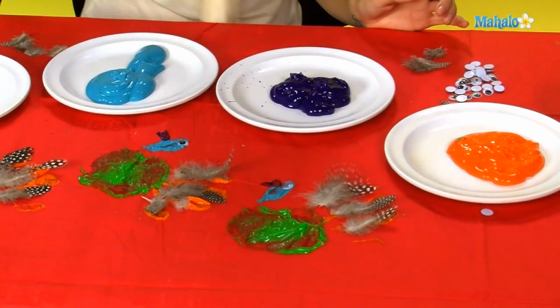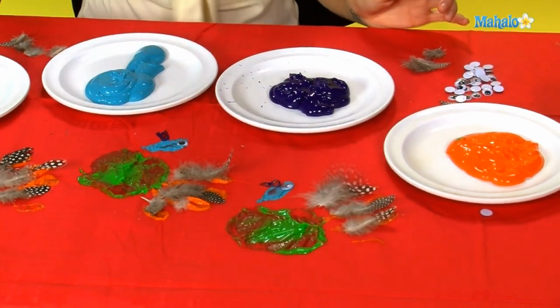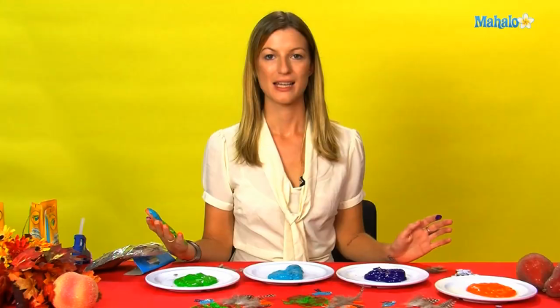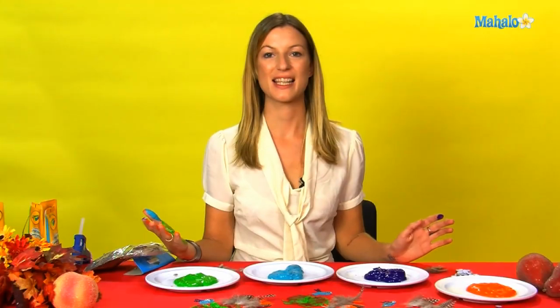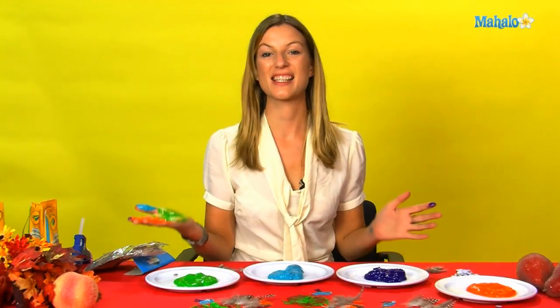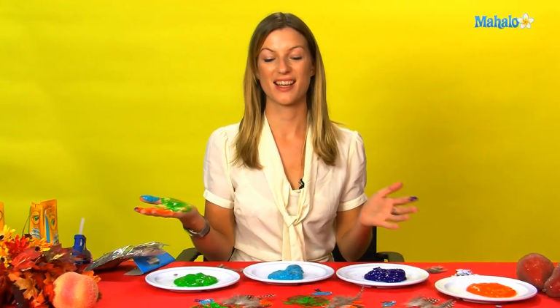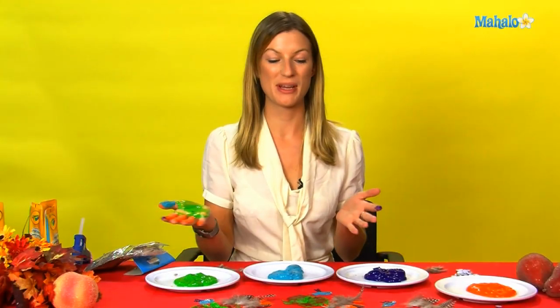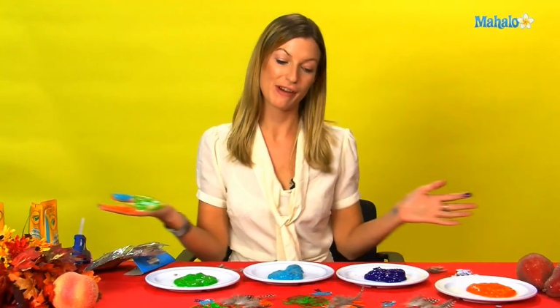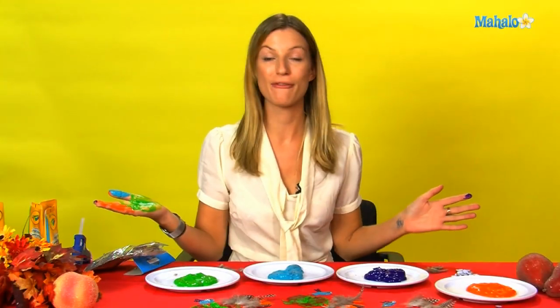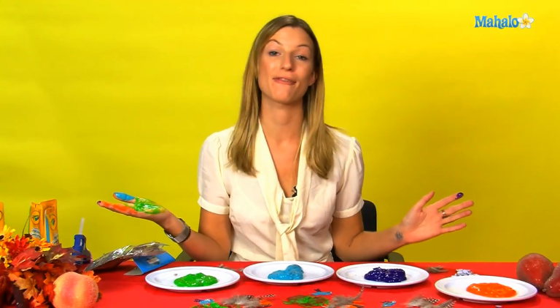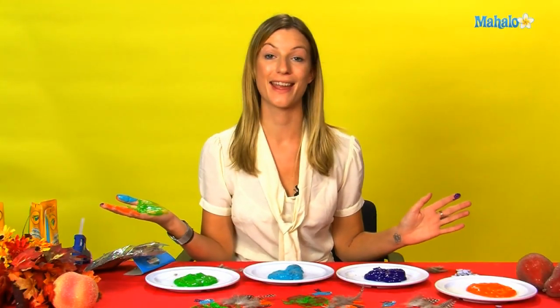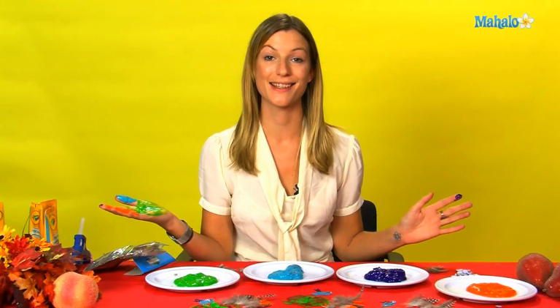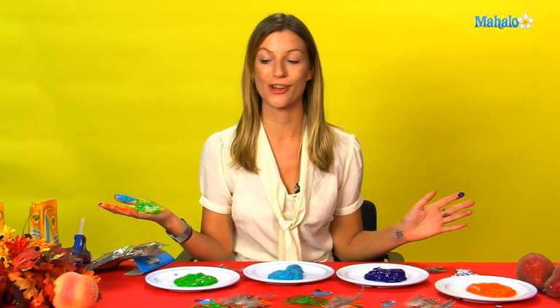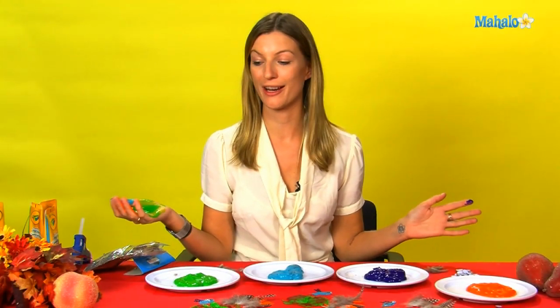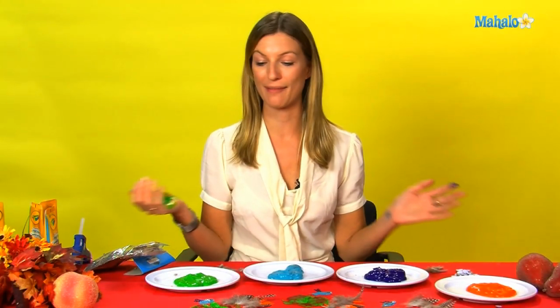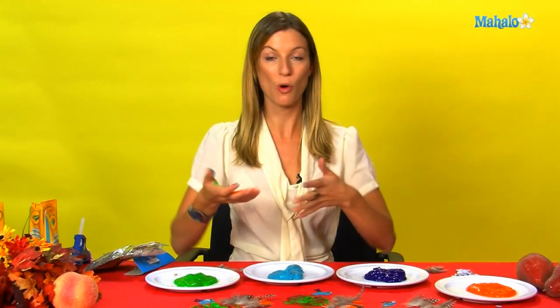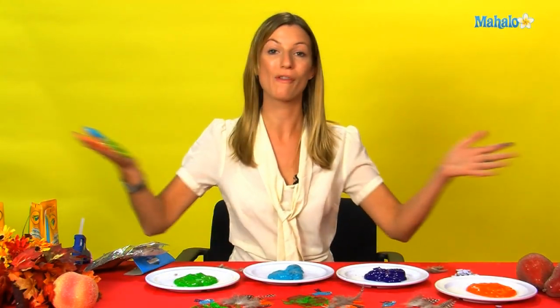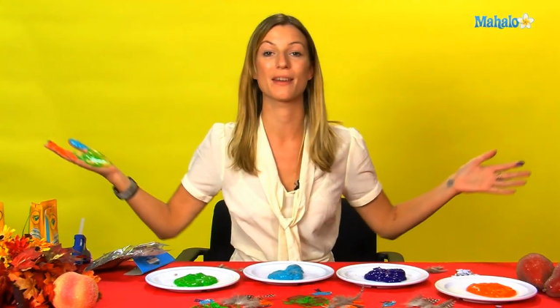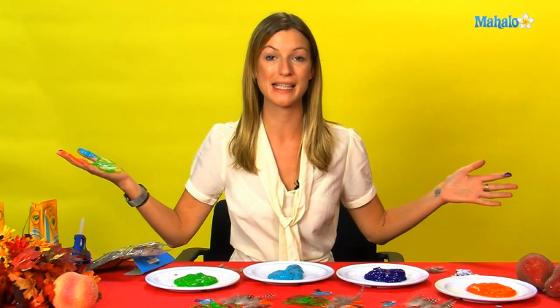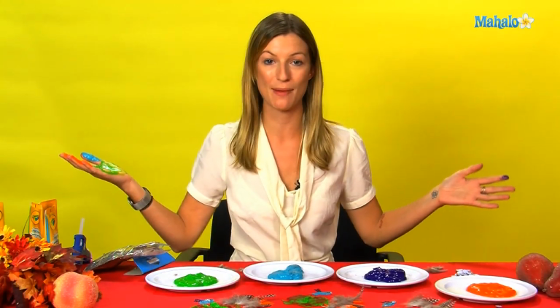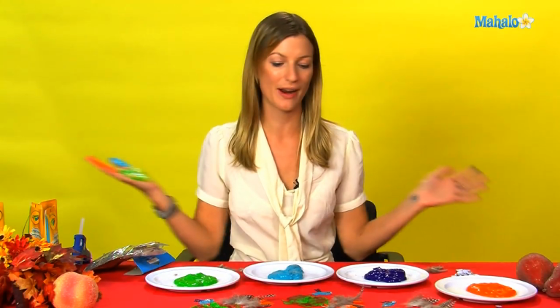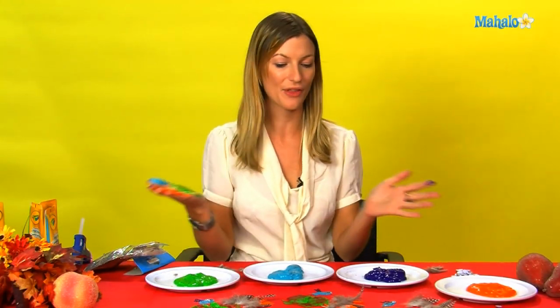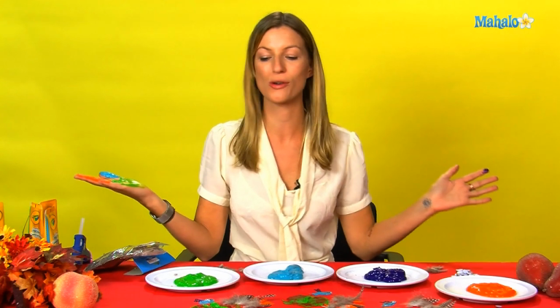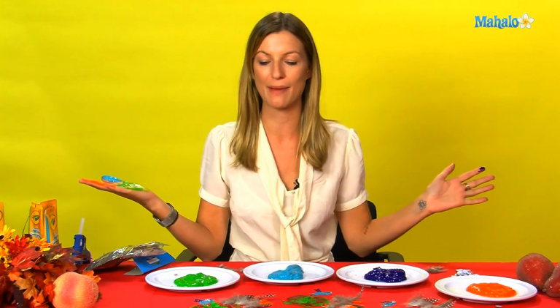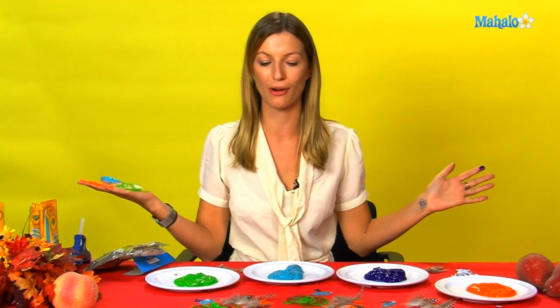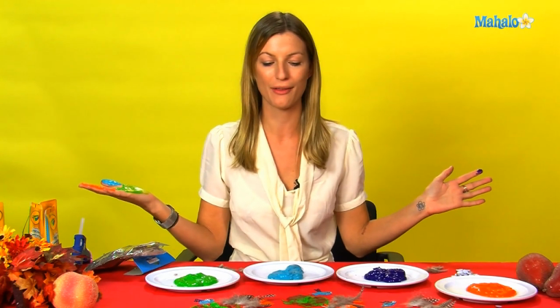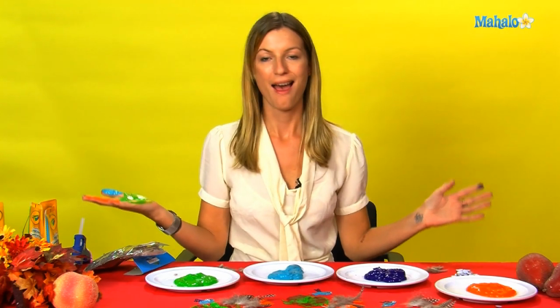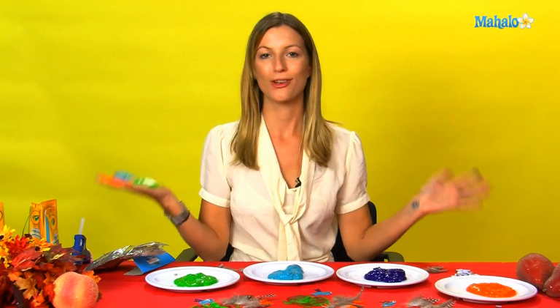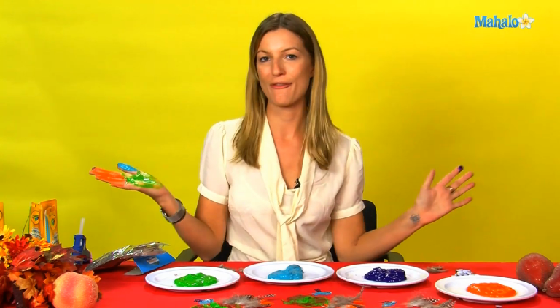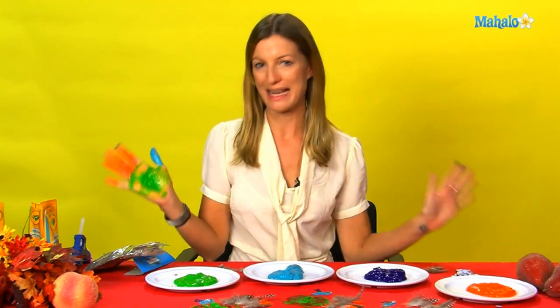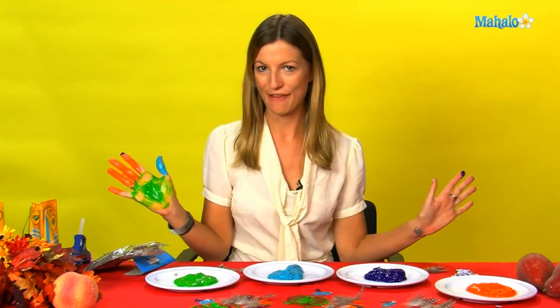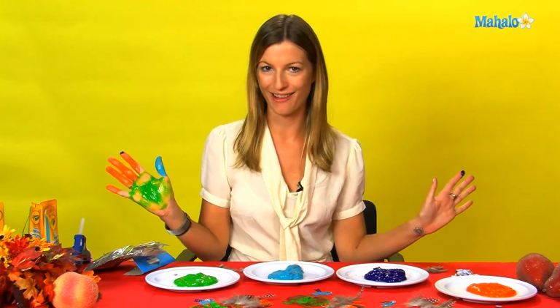There we are. So this is going to be great fun for the kids. You can get them all around a big table and cover the whole tablecloth. Lots of messy fun.